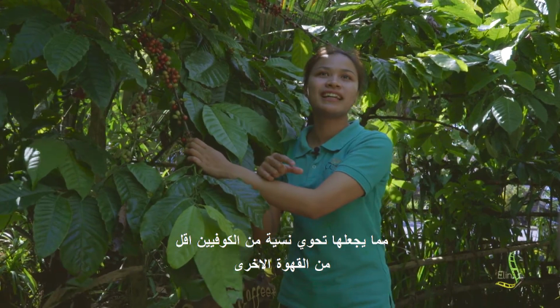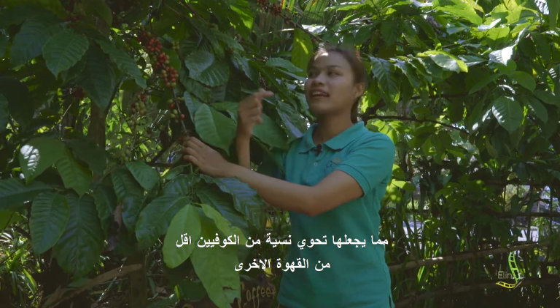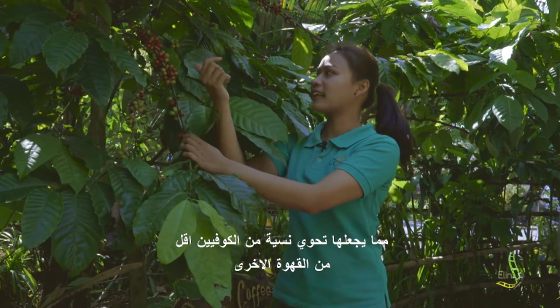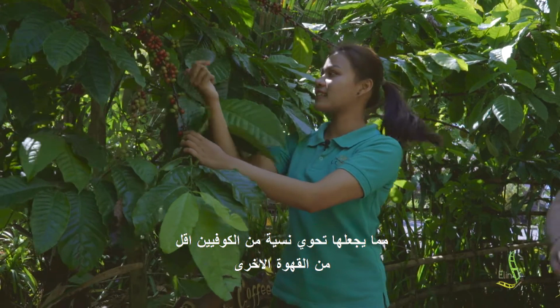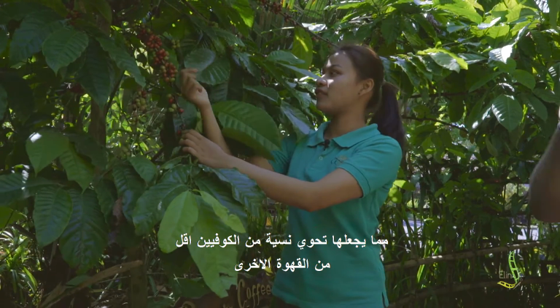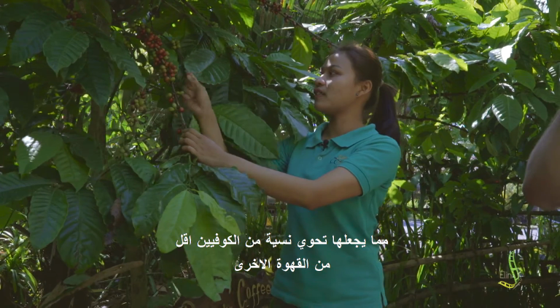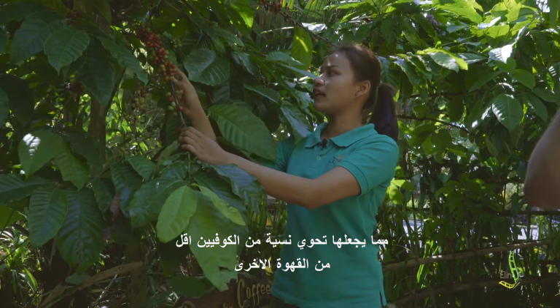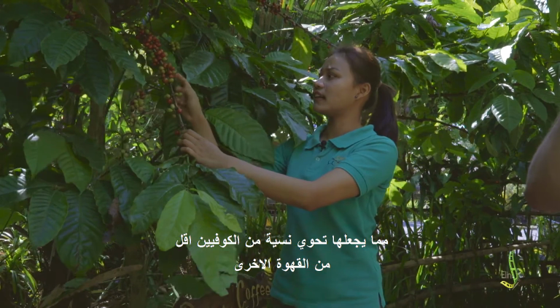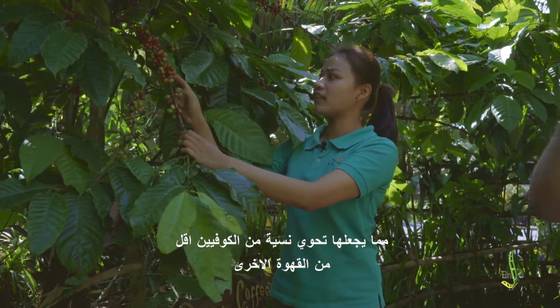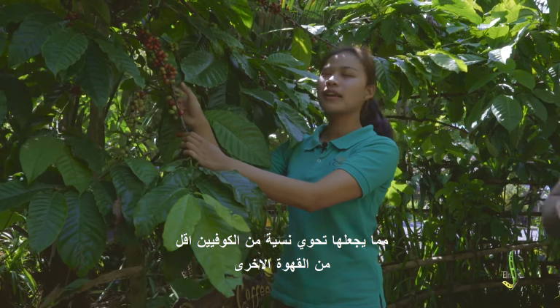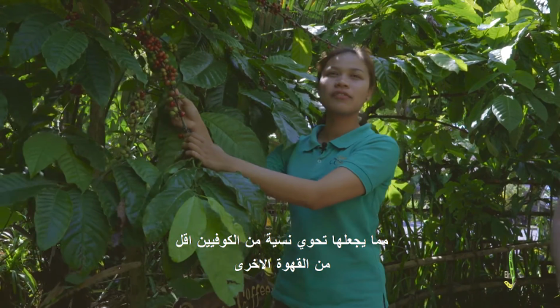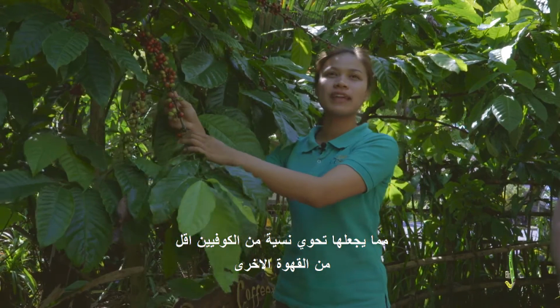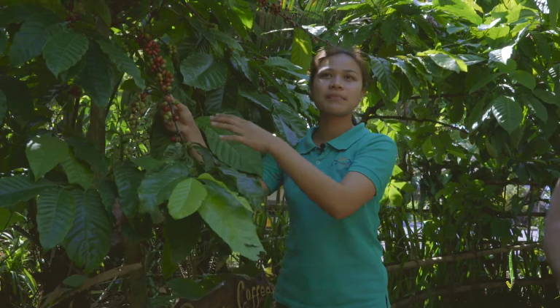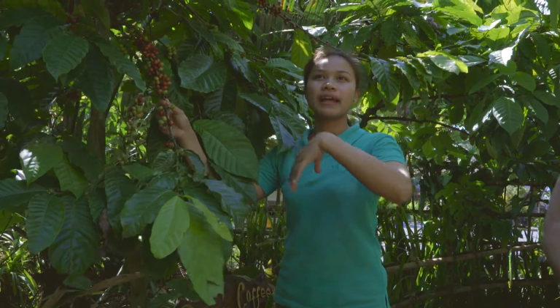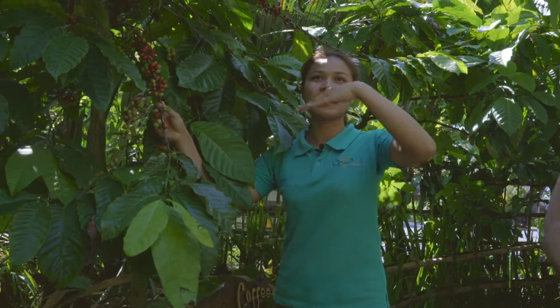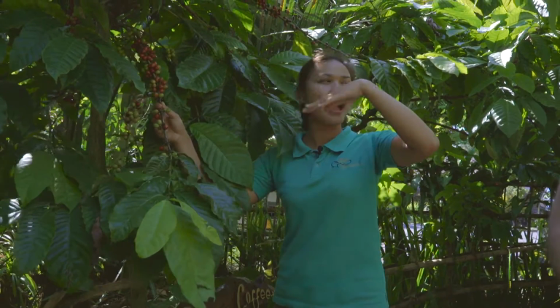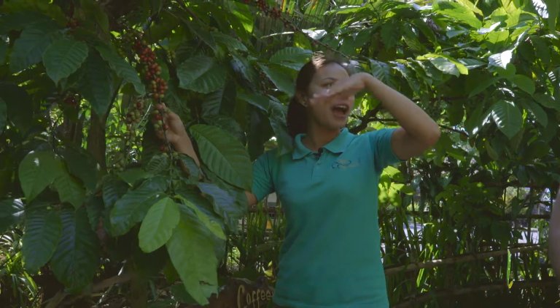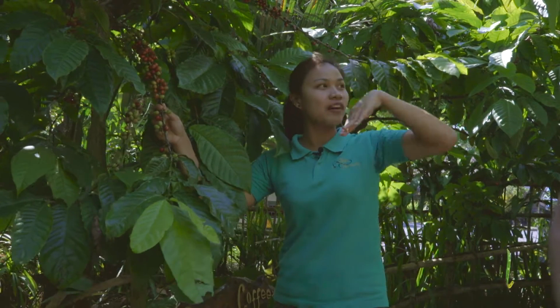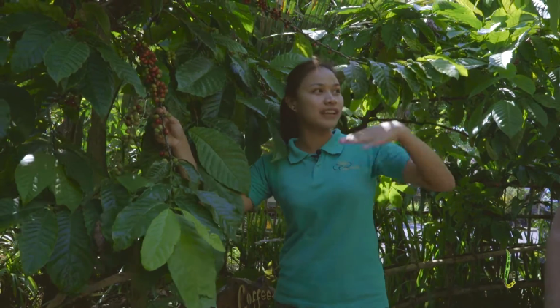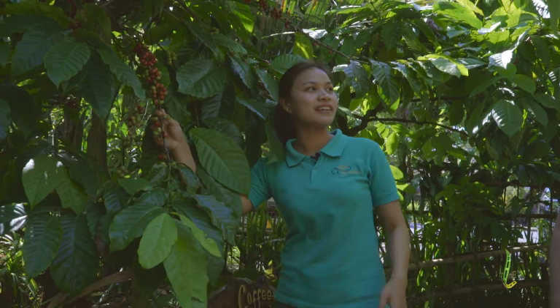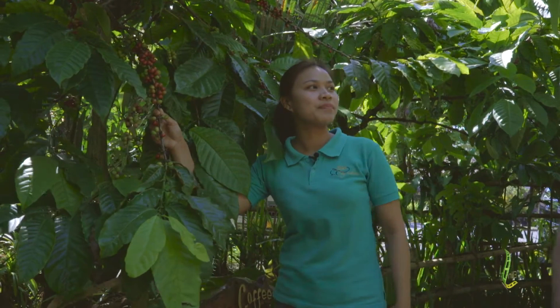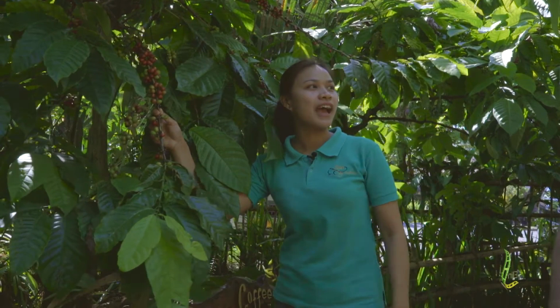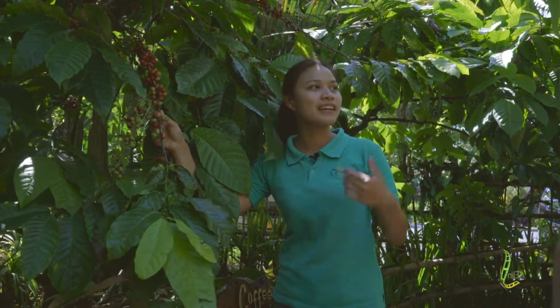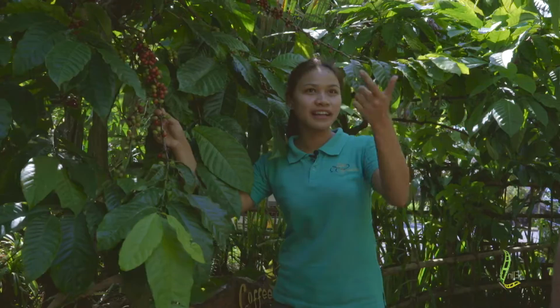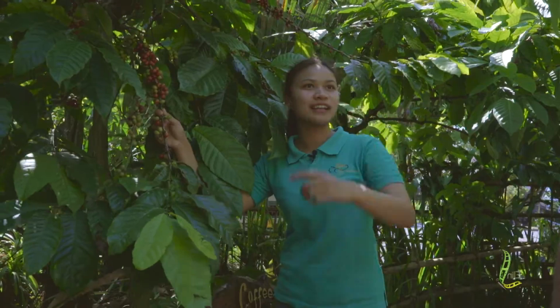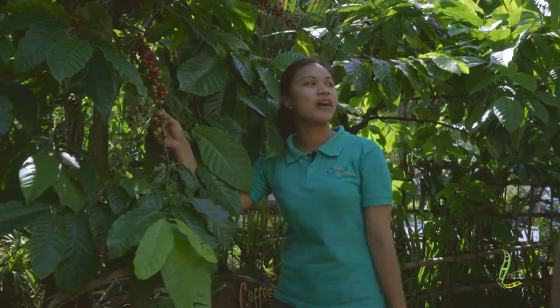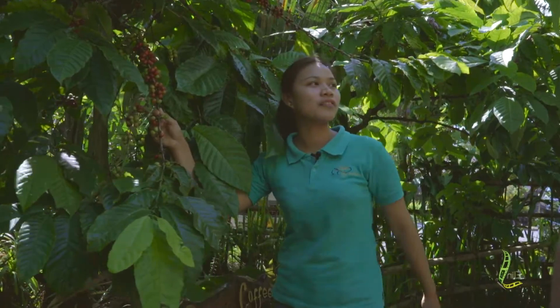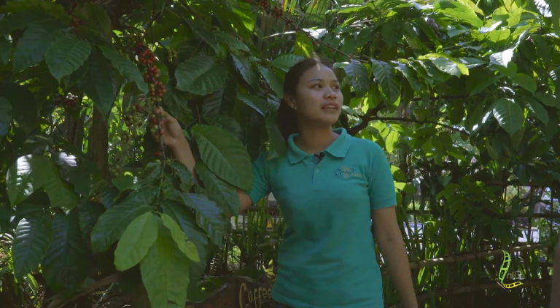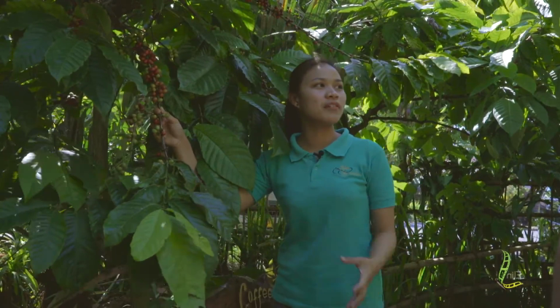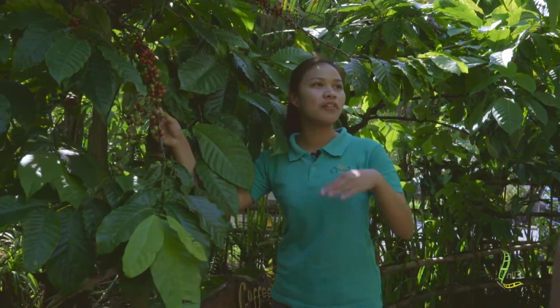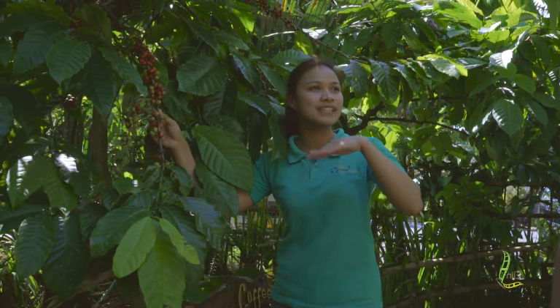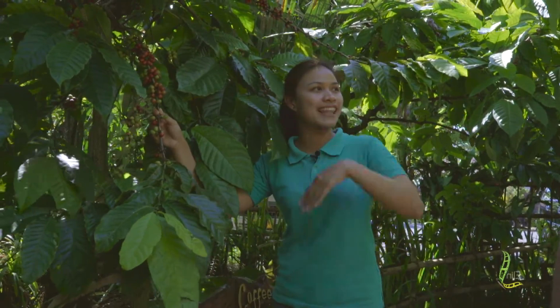Not like this normal coffee — normal coffee has a high caffeine, higher than the luwak coffee. The luwak coffee has less caffeine.